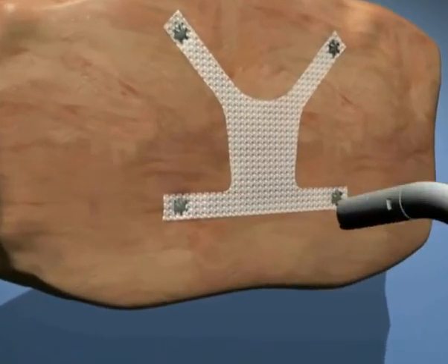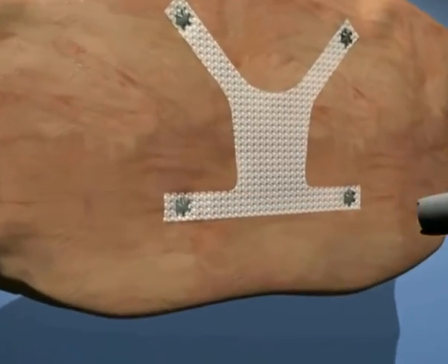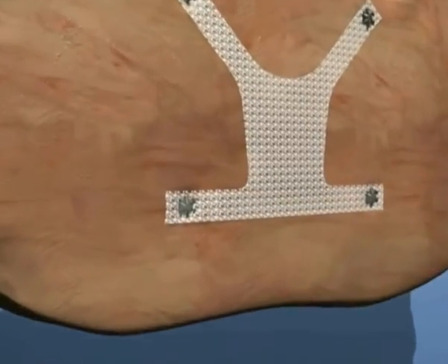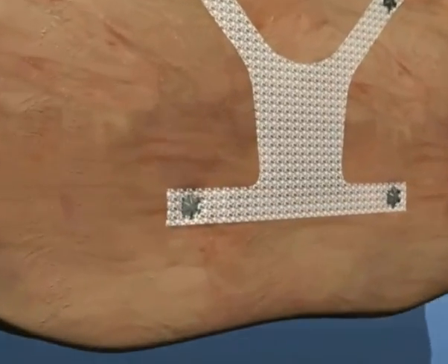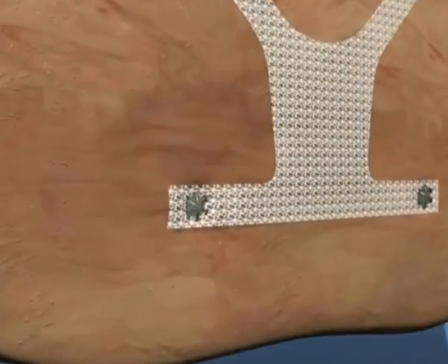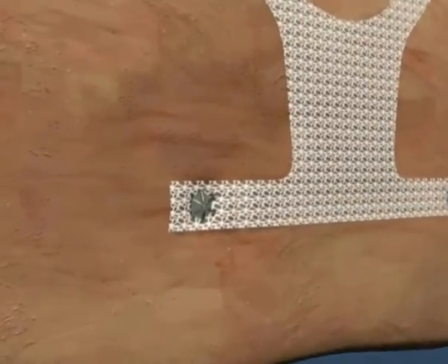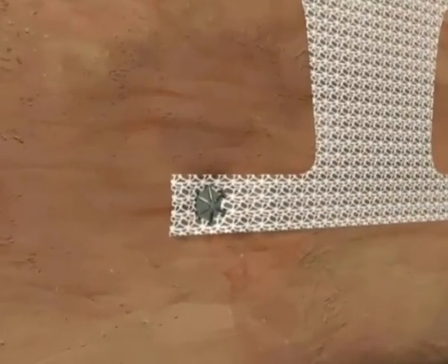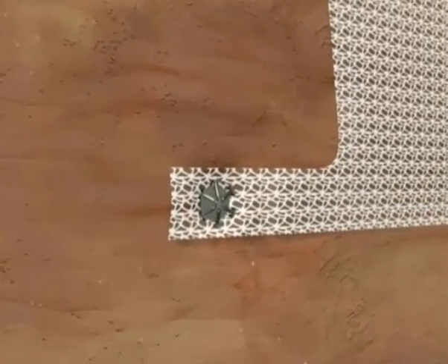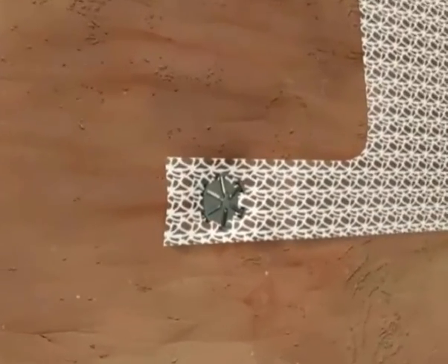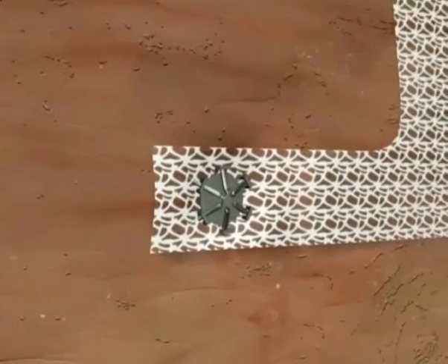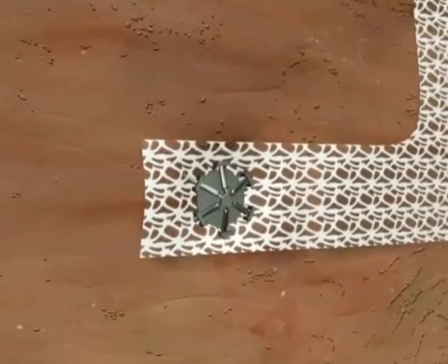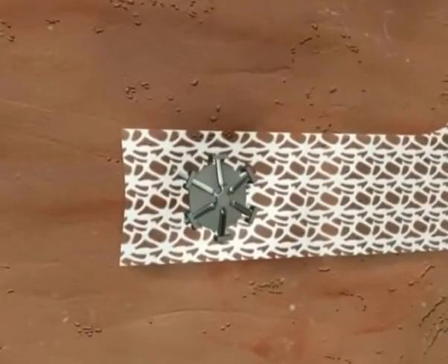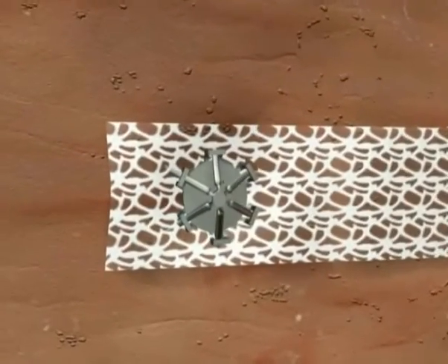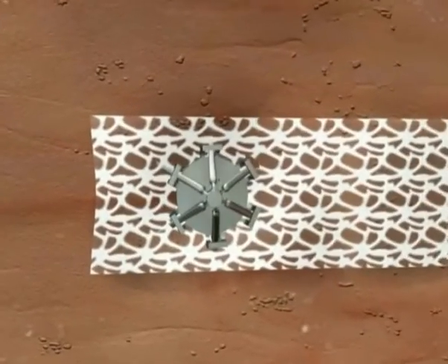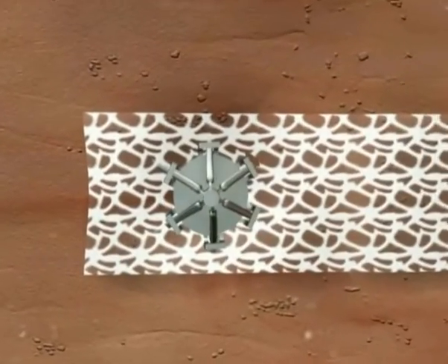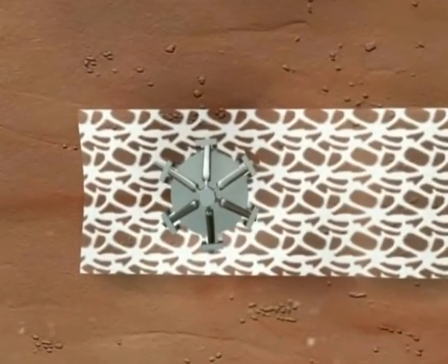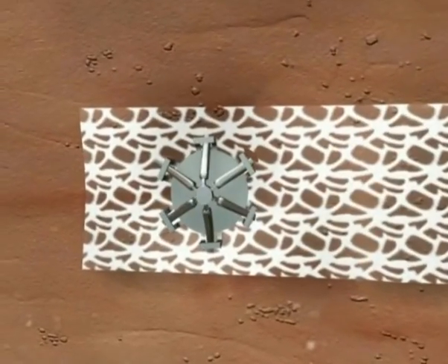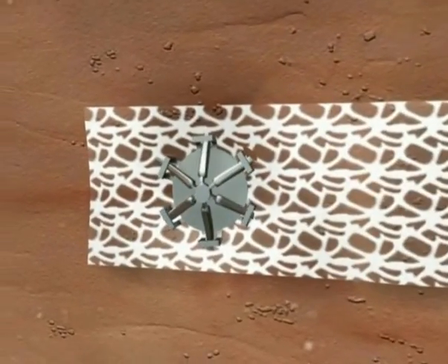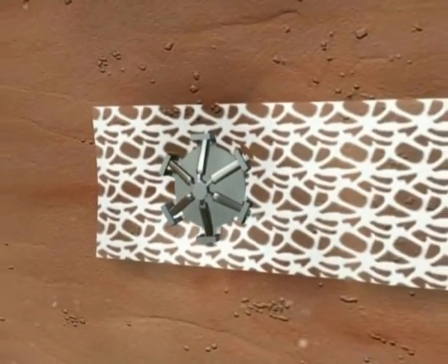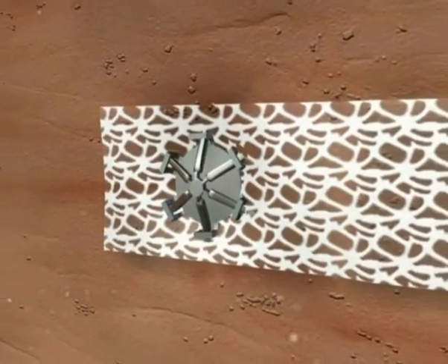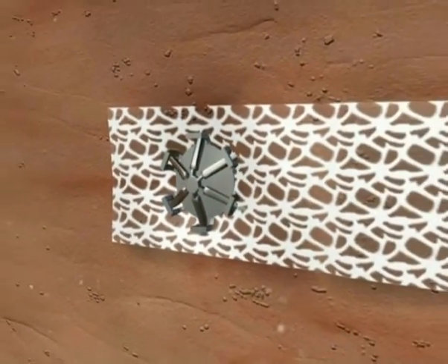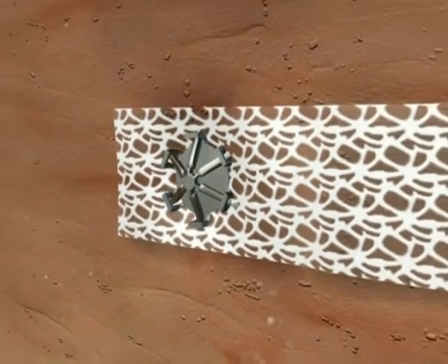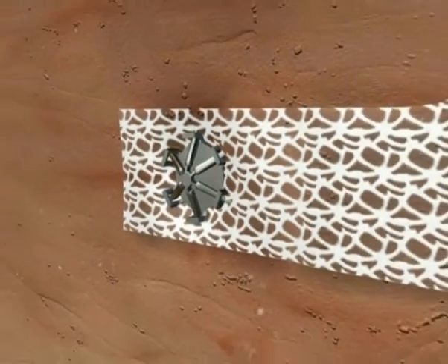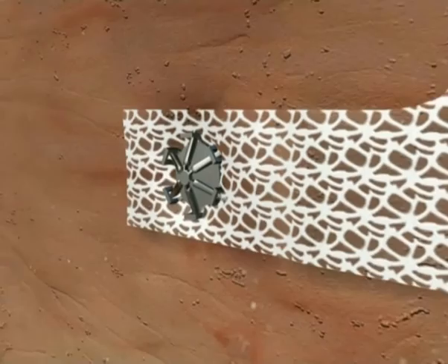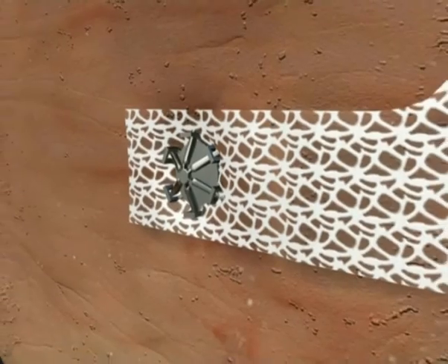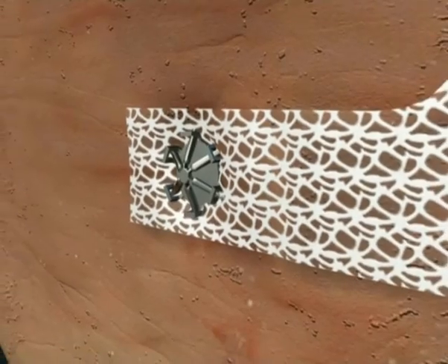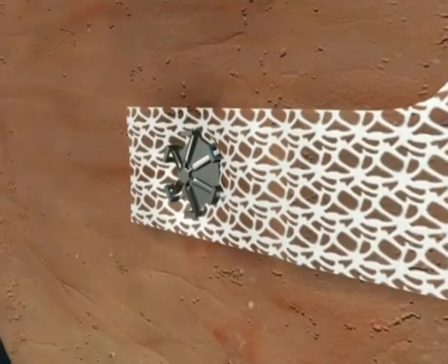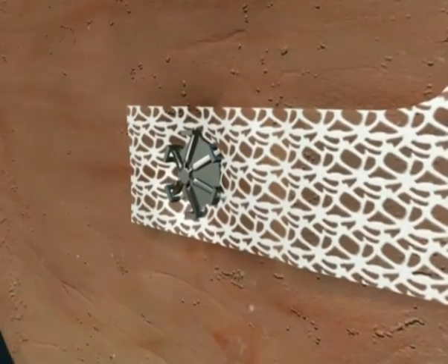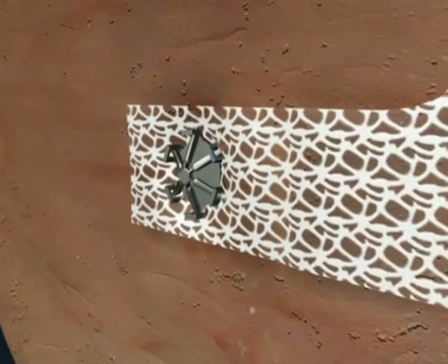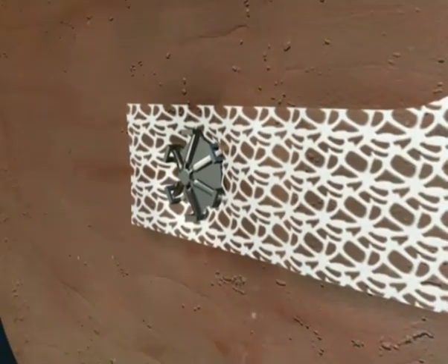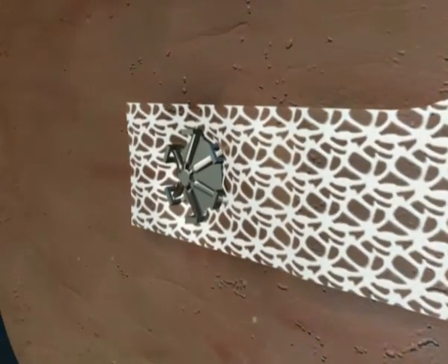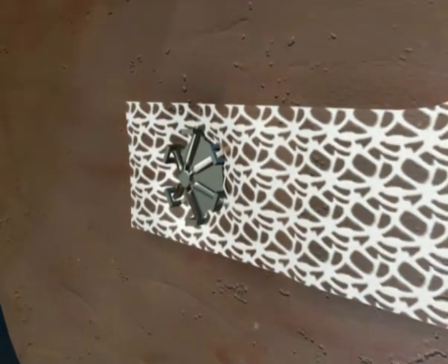The superficial attachment, two millimeters in depth, prevents potential visceral damage.